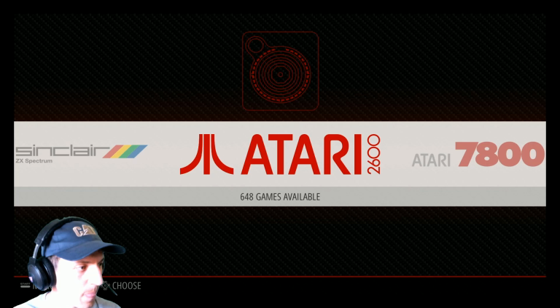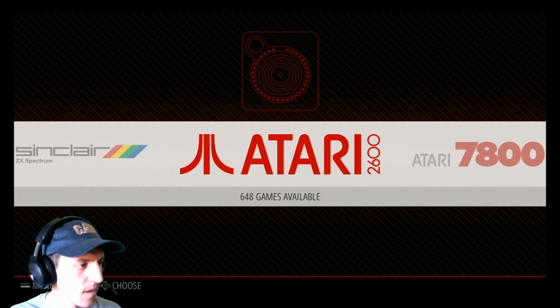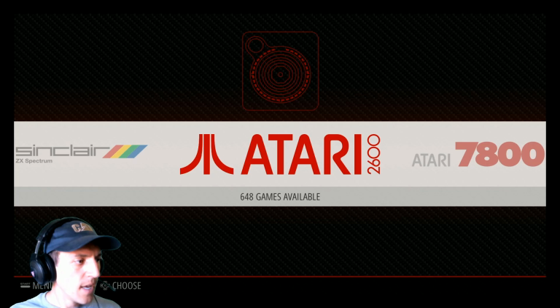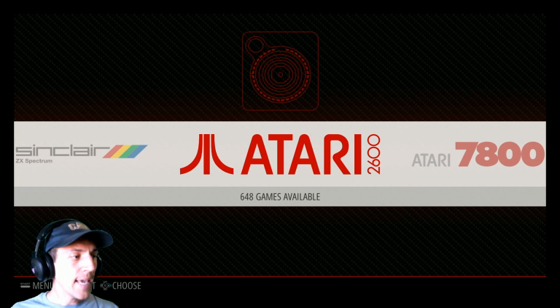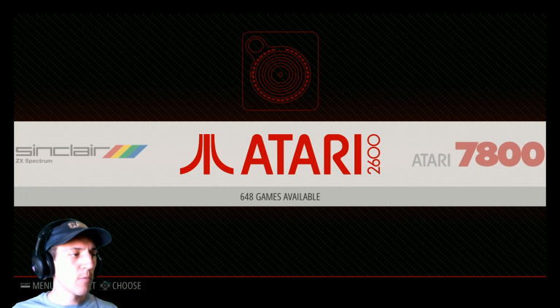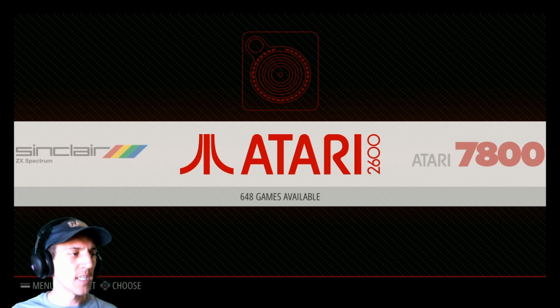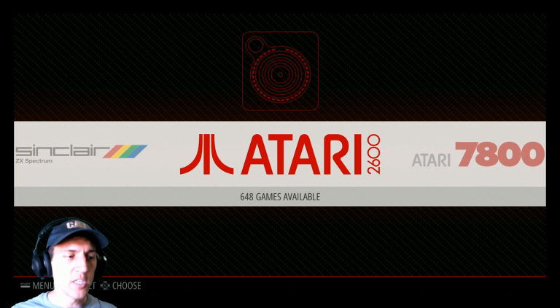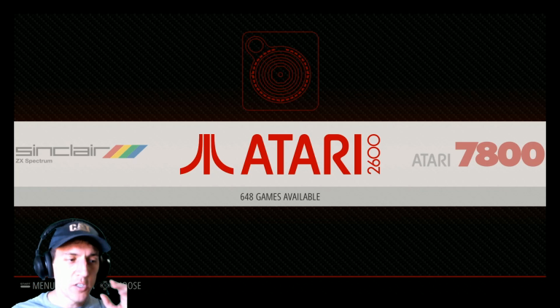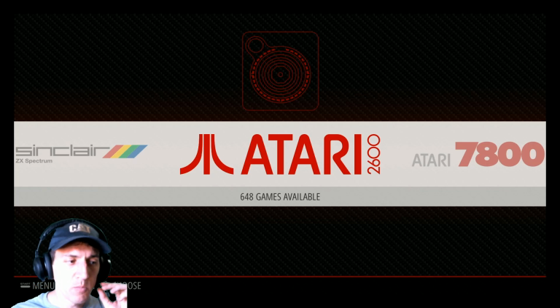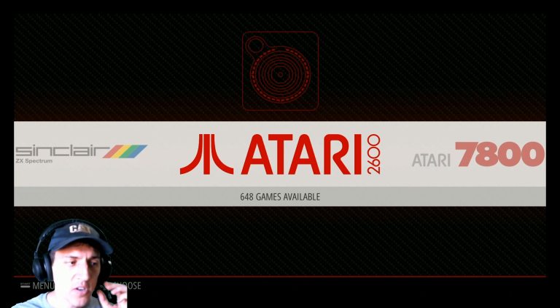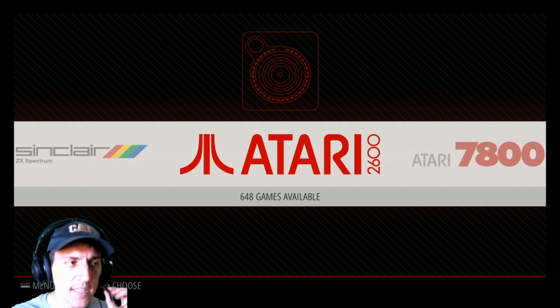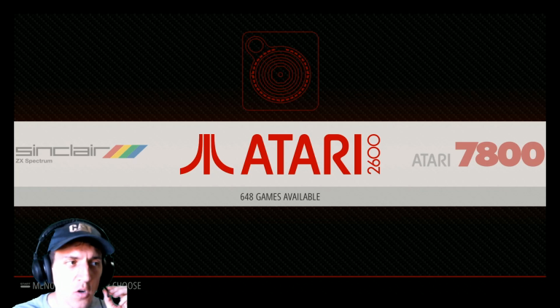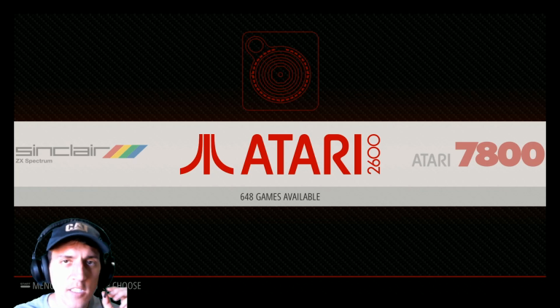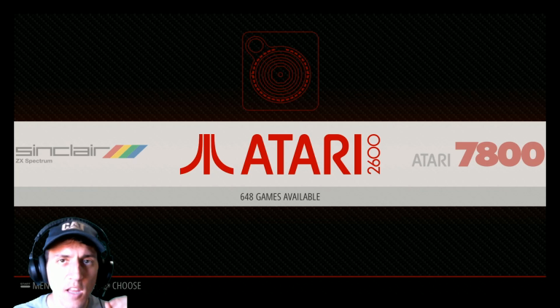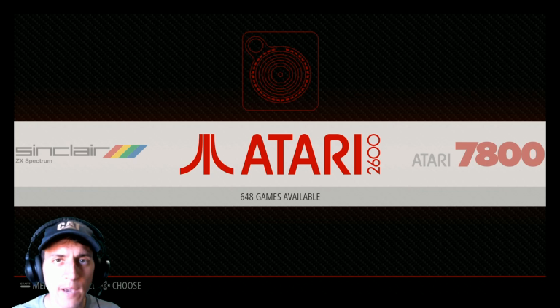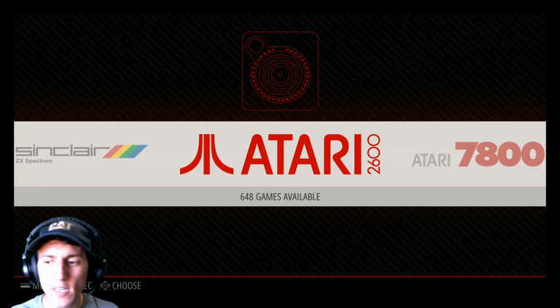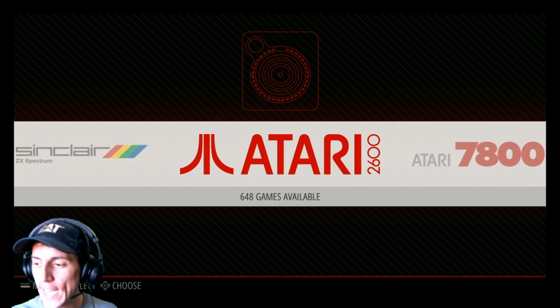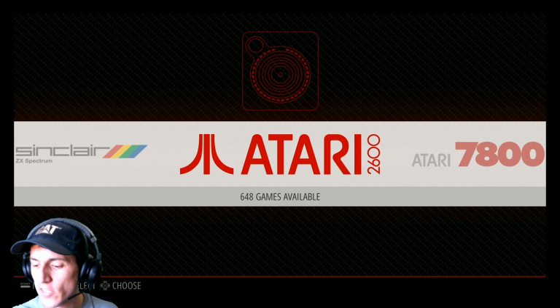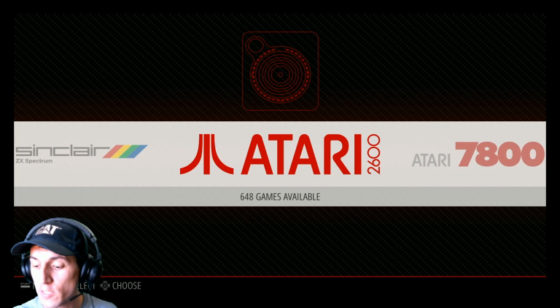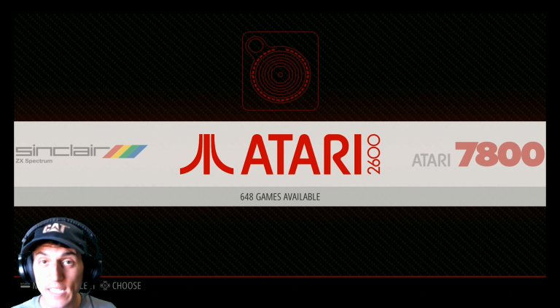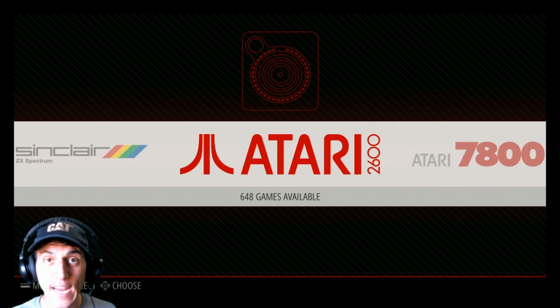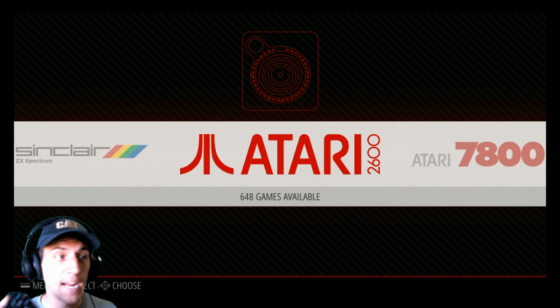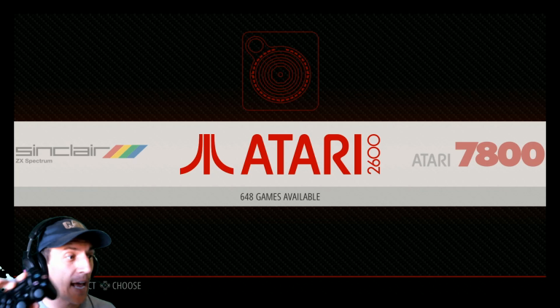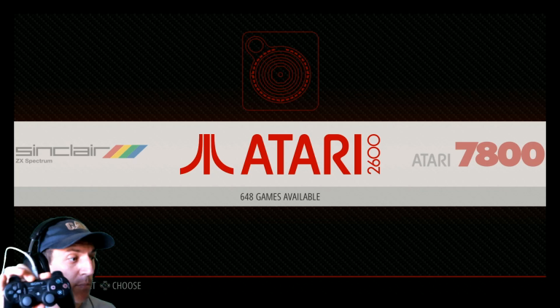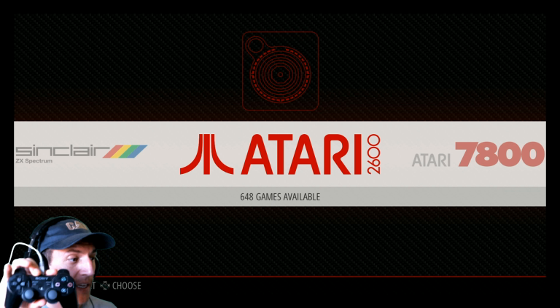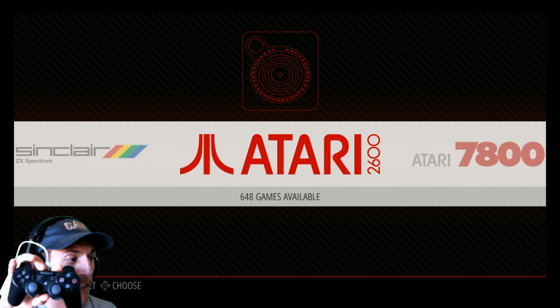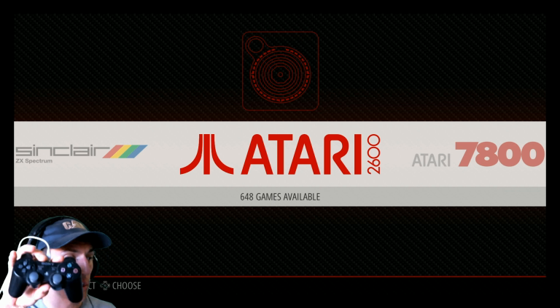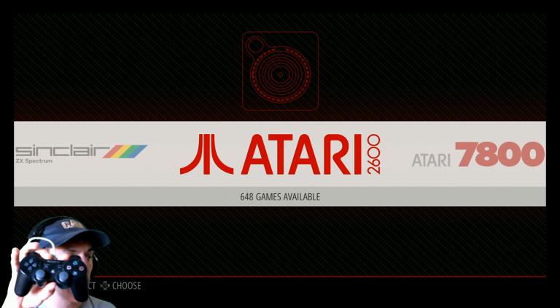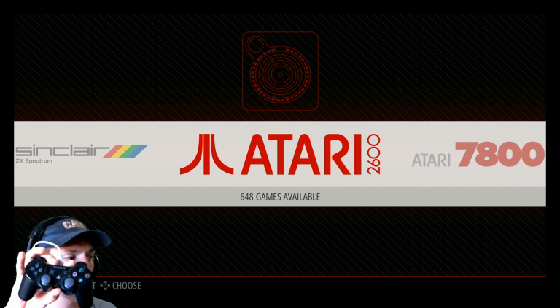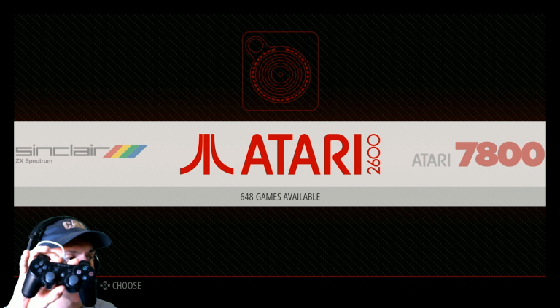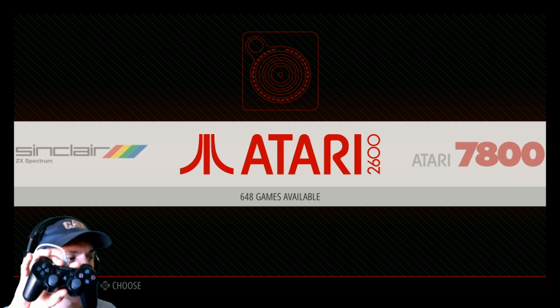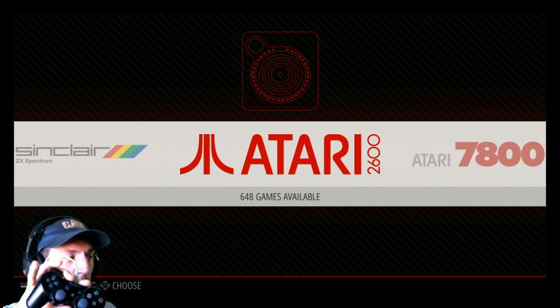Hey, what's up YouTube? So I get this question a lot. I wanted to answer it, especially now that I have a PlayStation 3 controller in front of me.